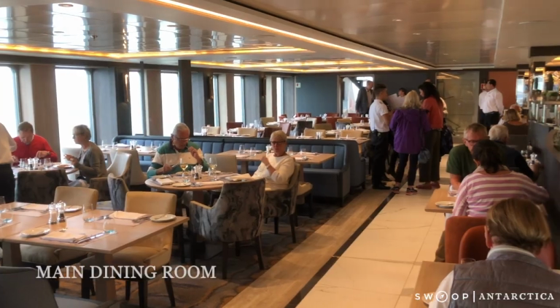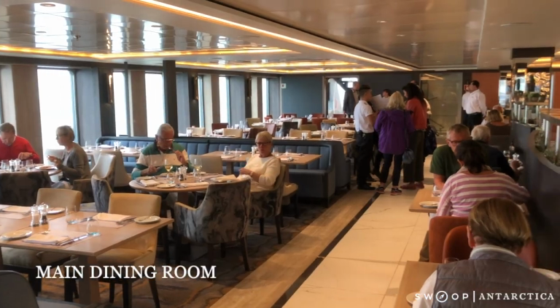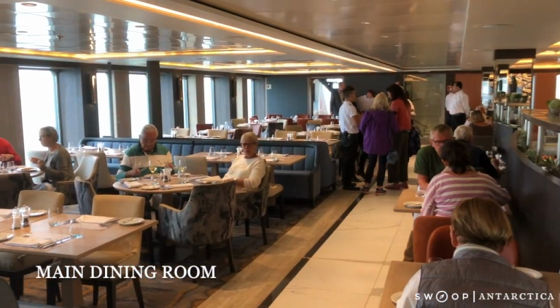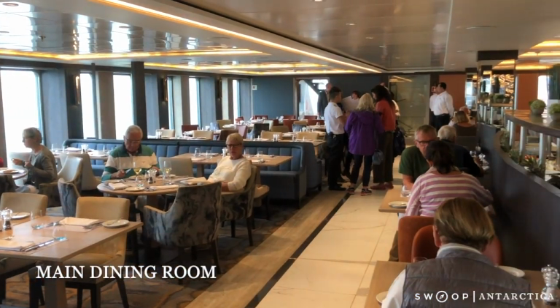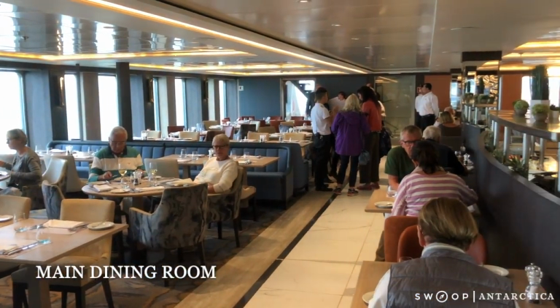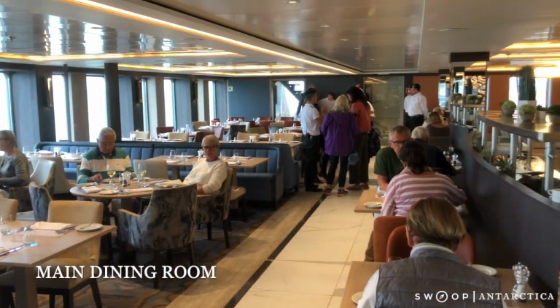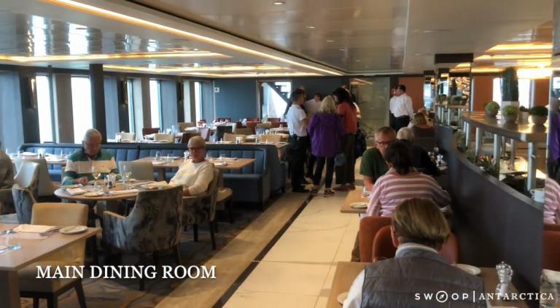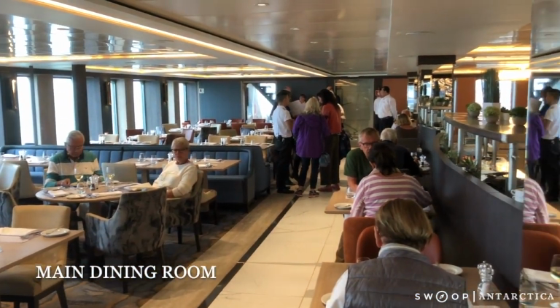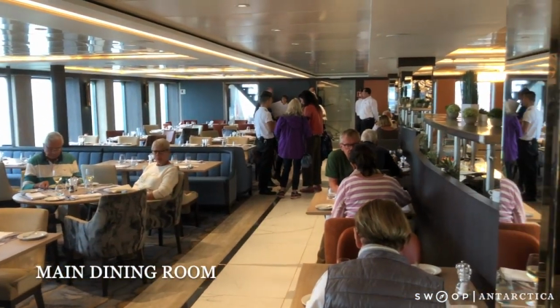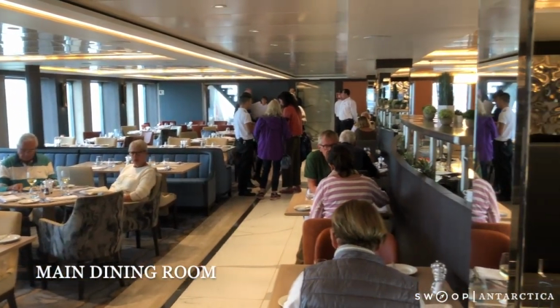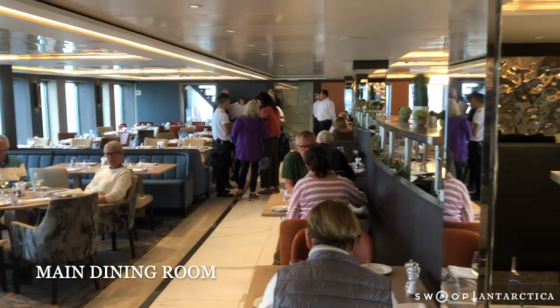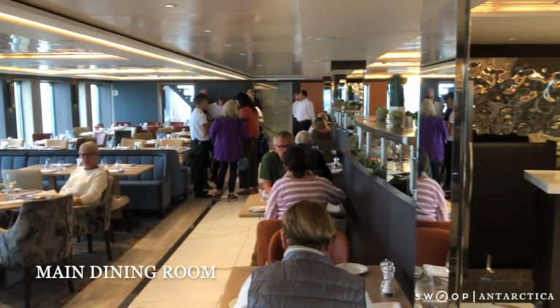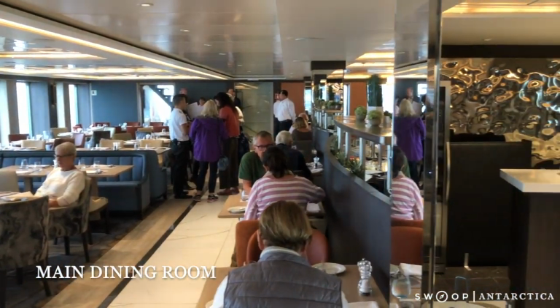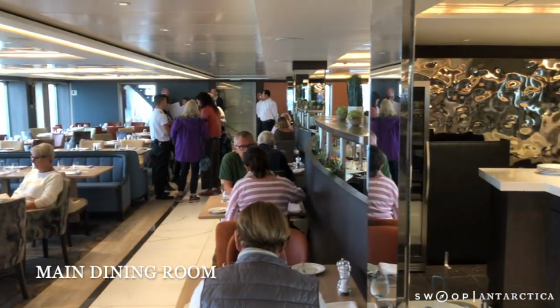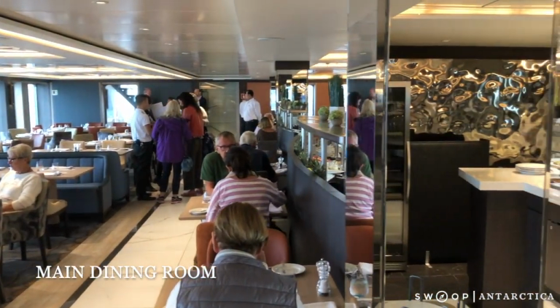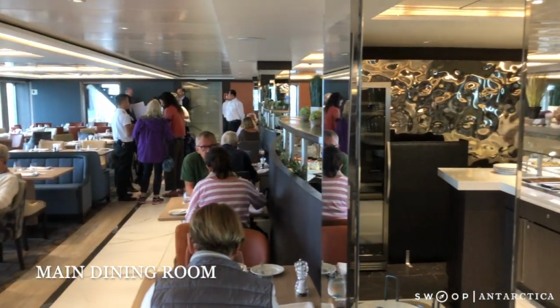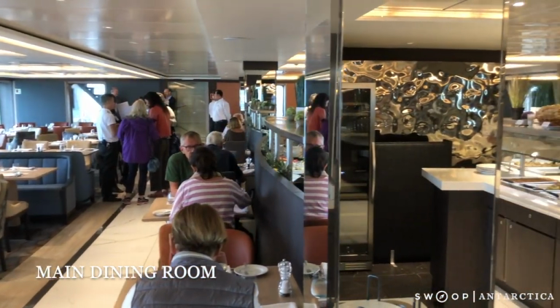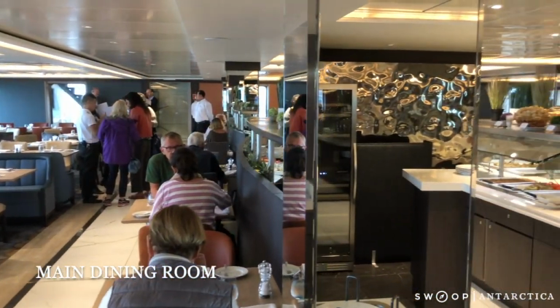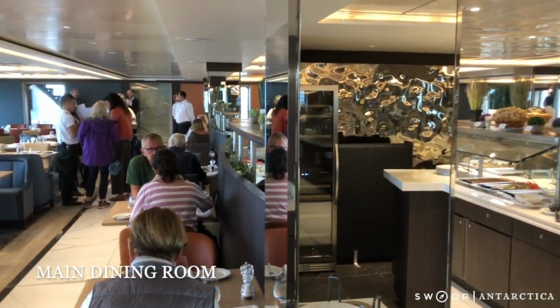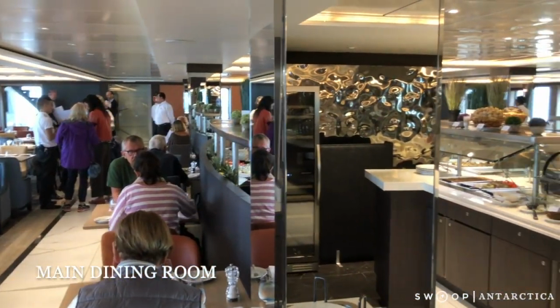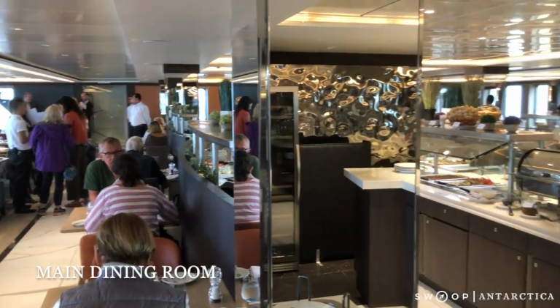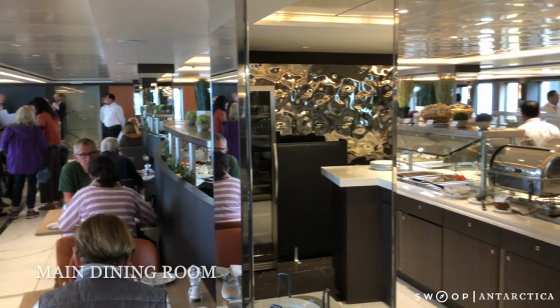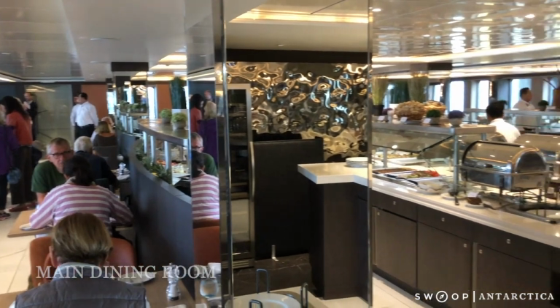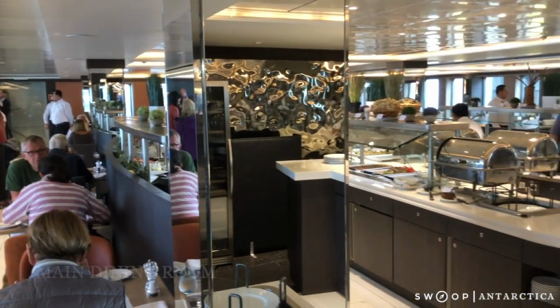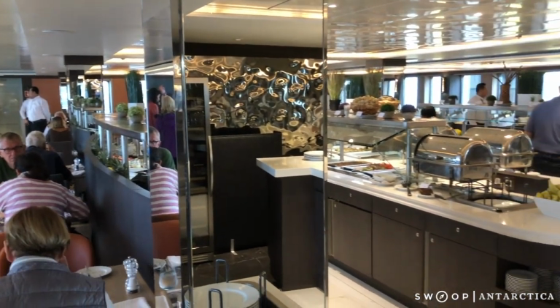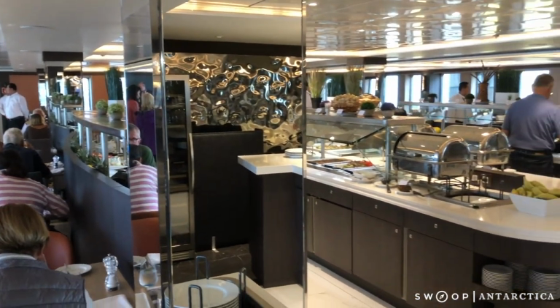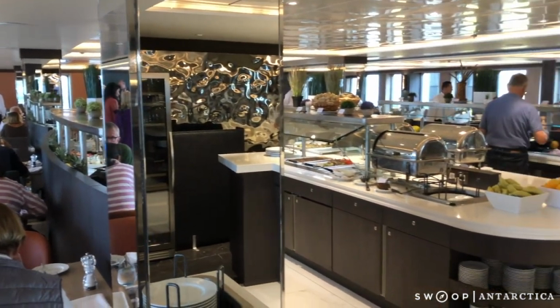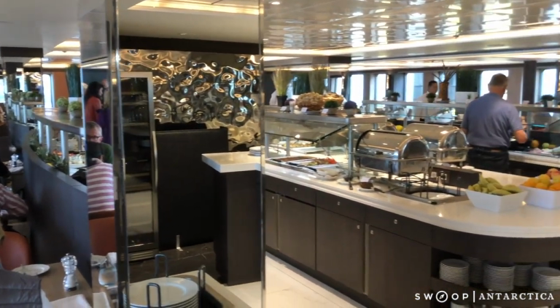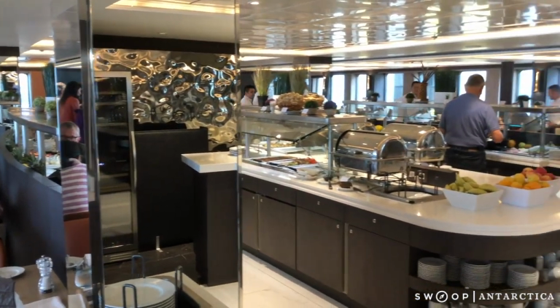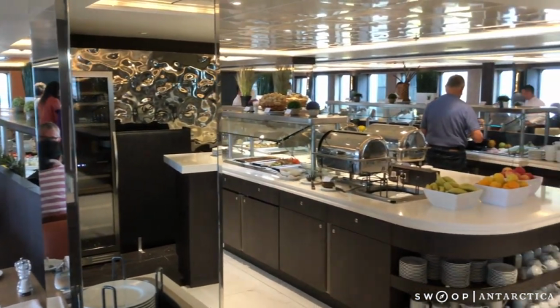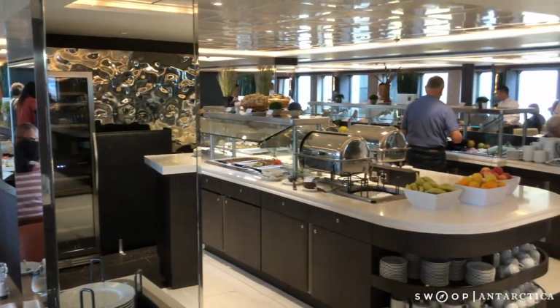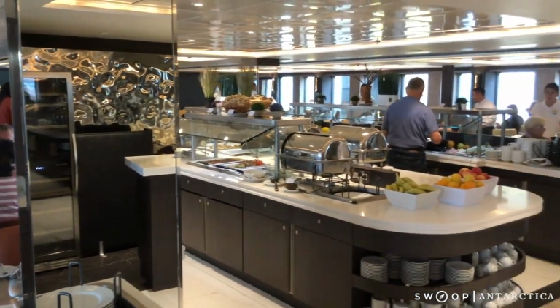This is the main dining room. It's got open plan seating, and table sizes range from 4 to 10.